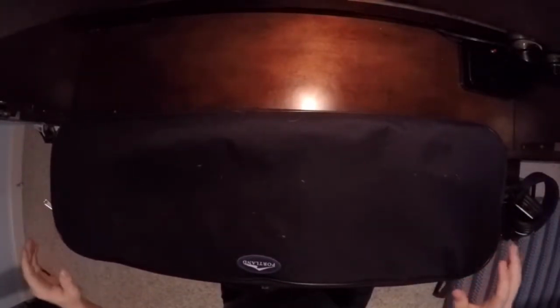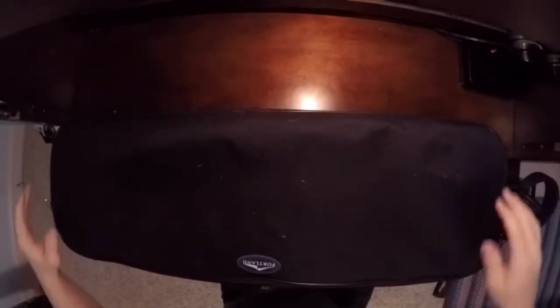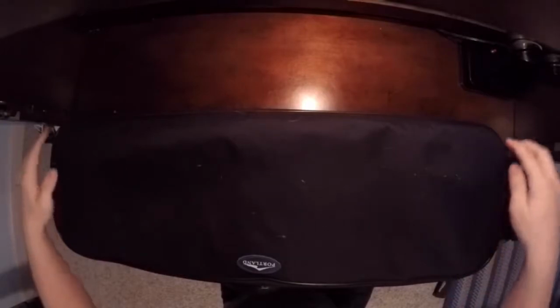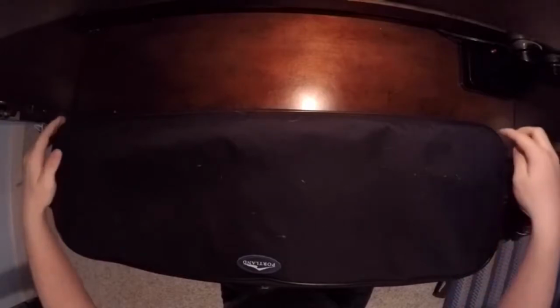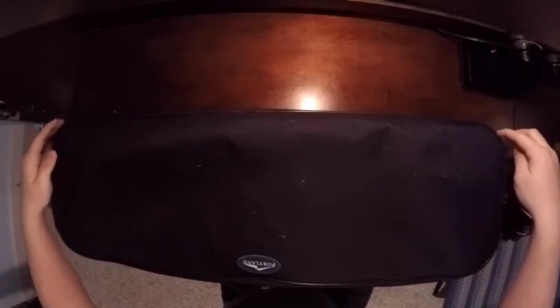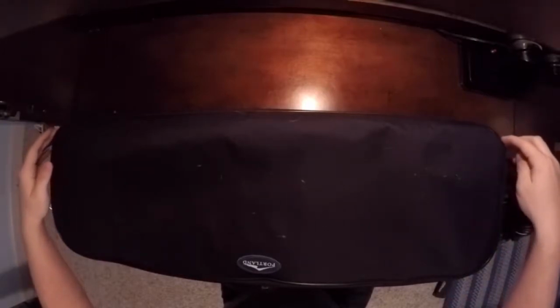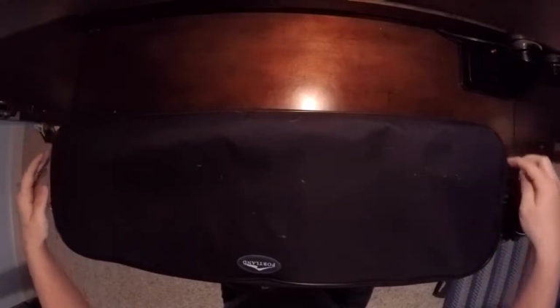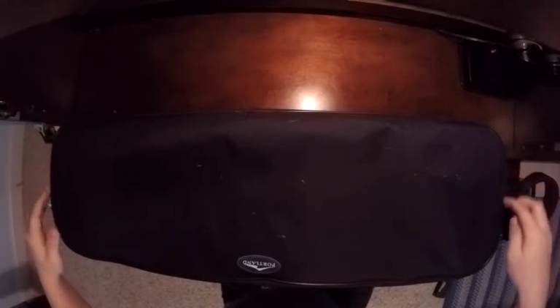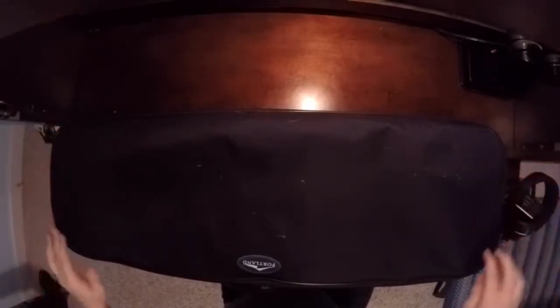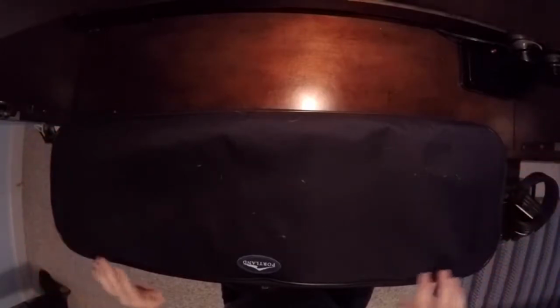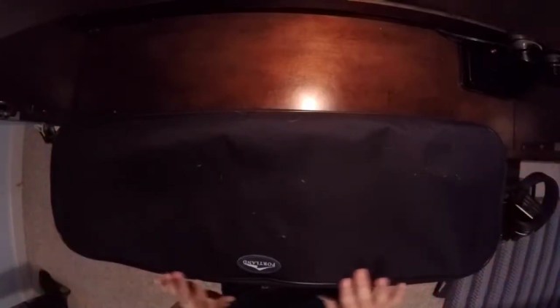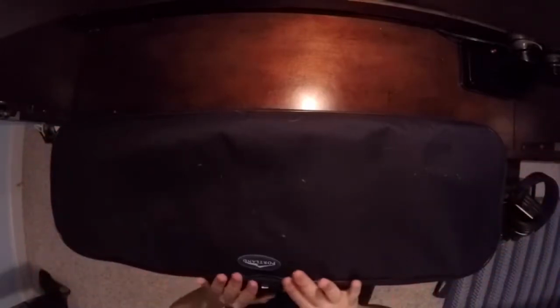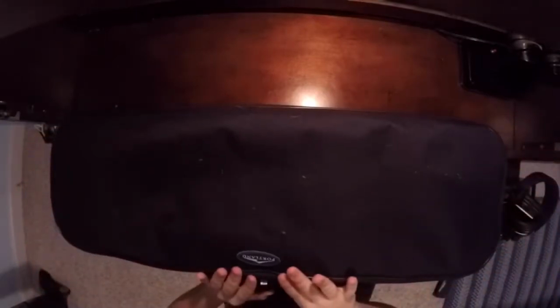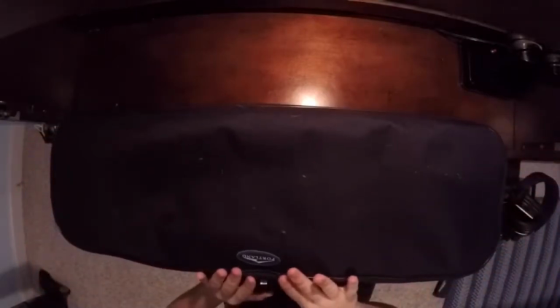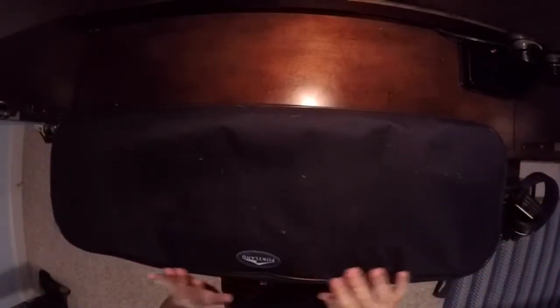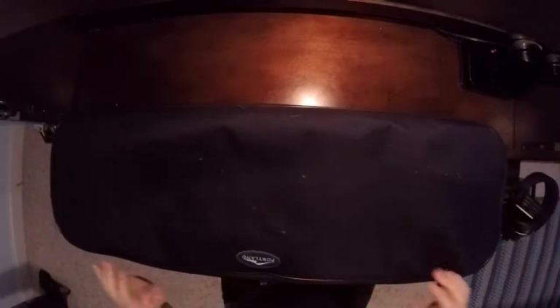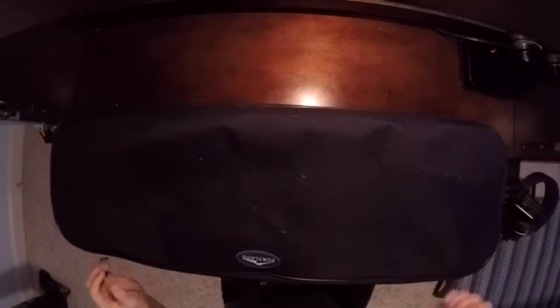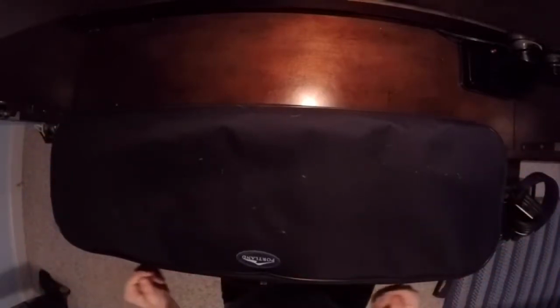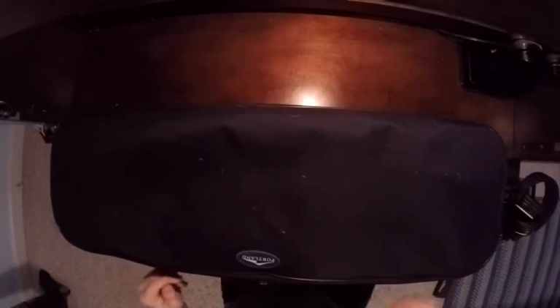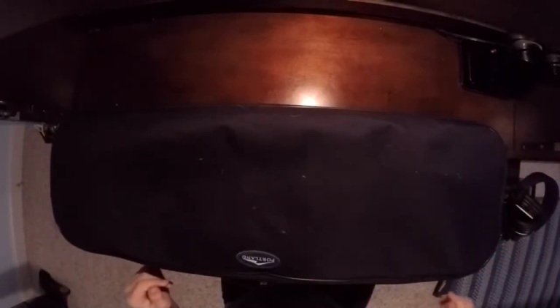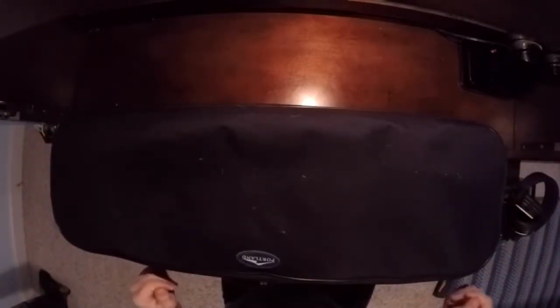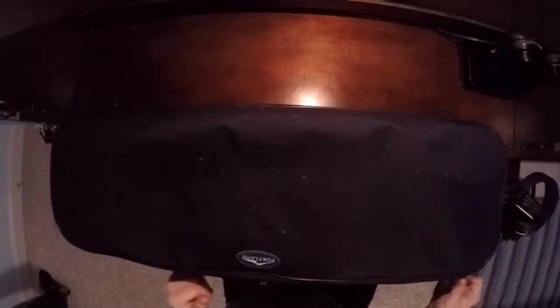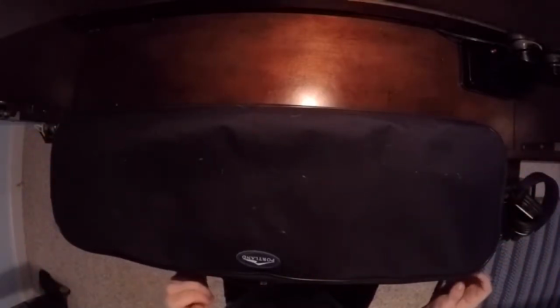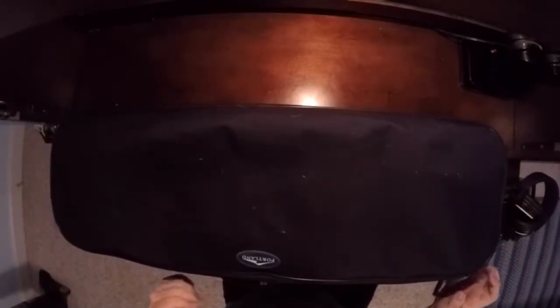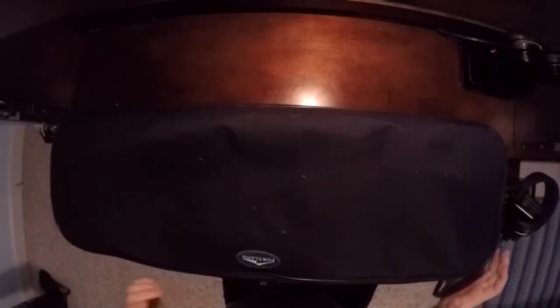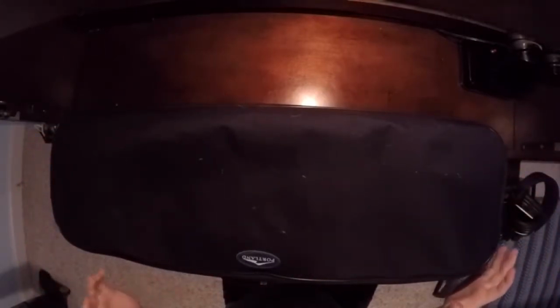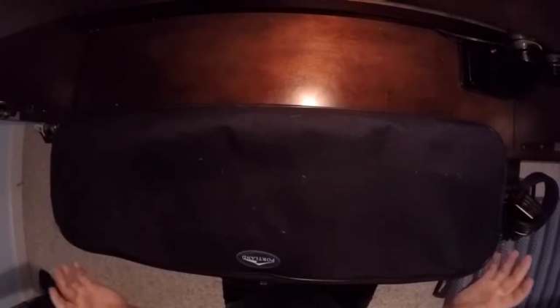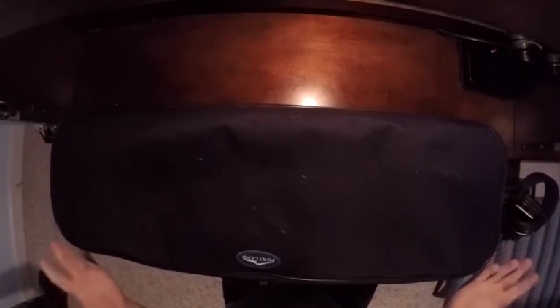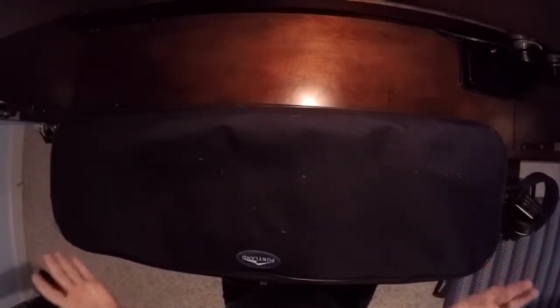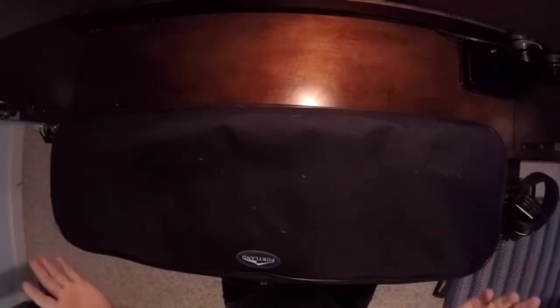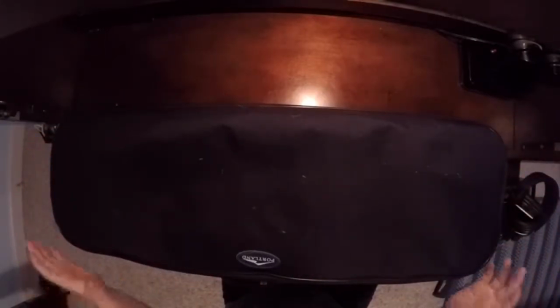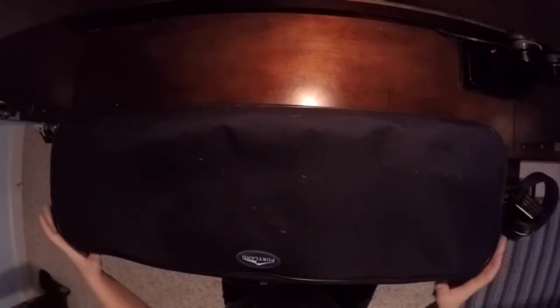It also has a pouch on the outside to put your books, amps, or pedals into.